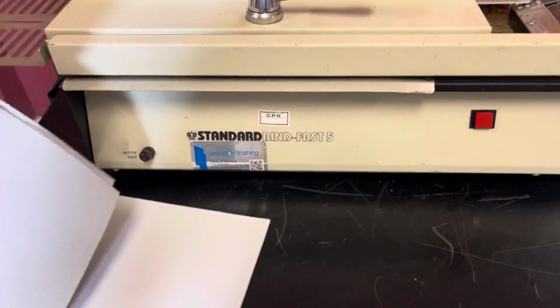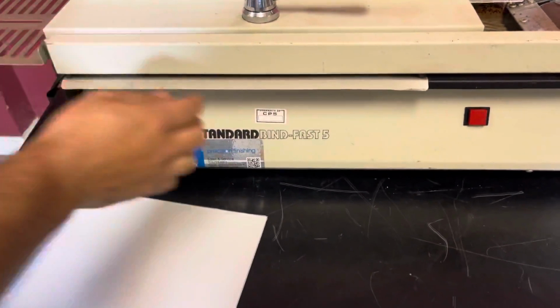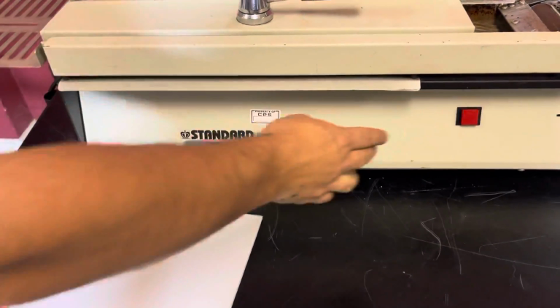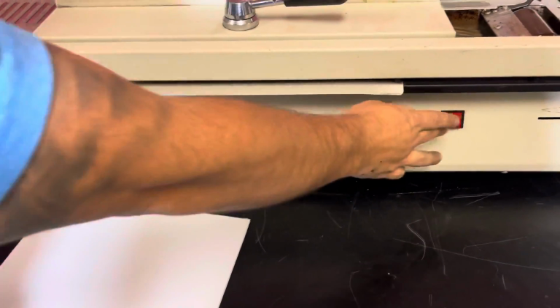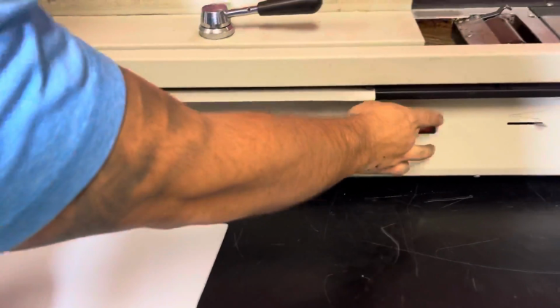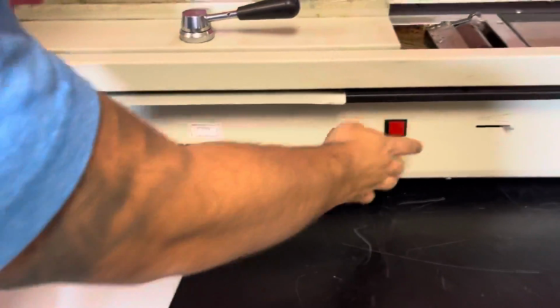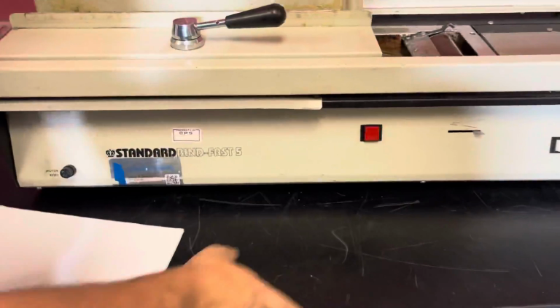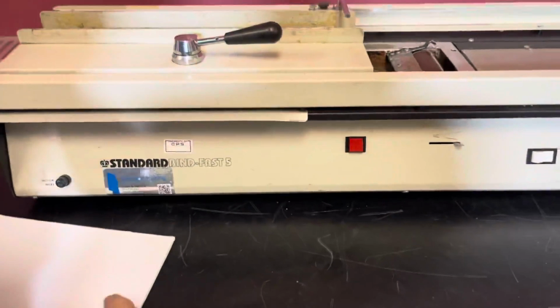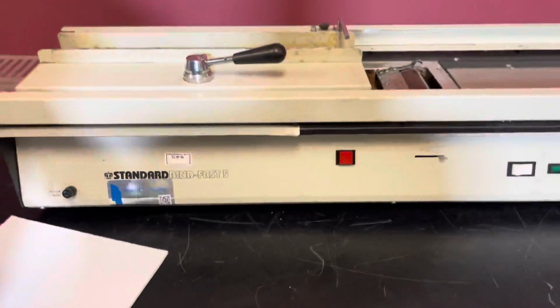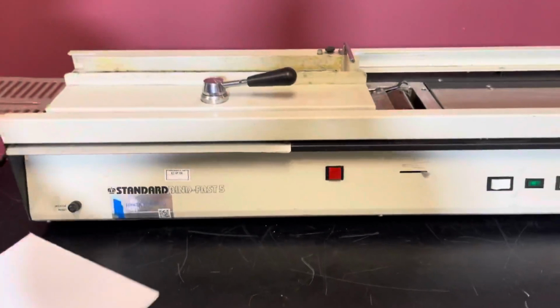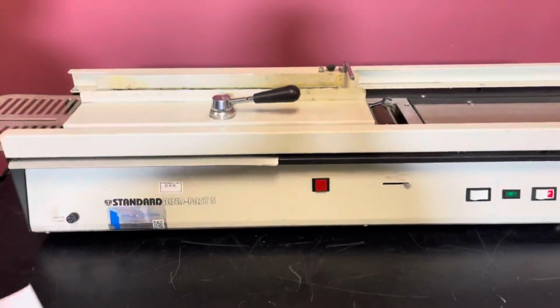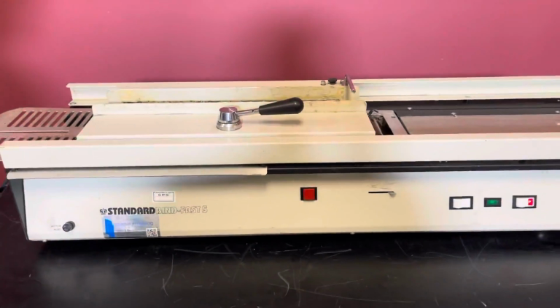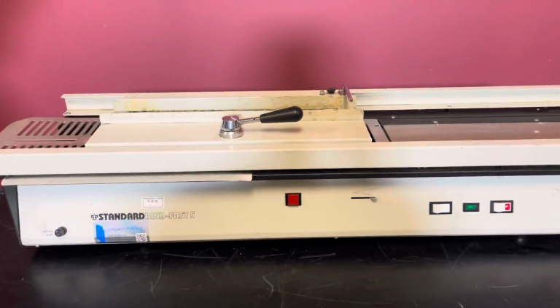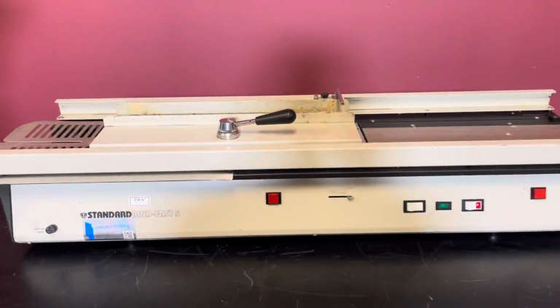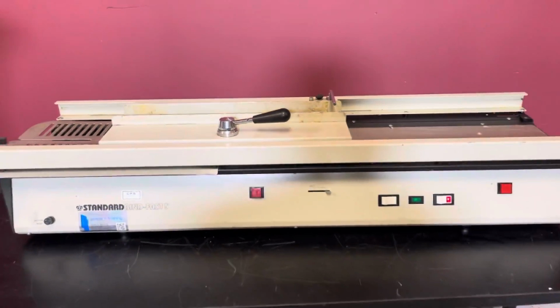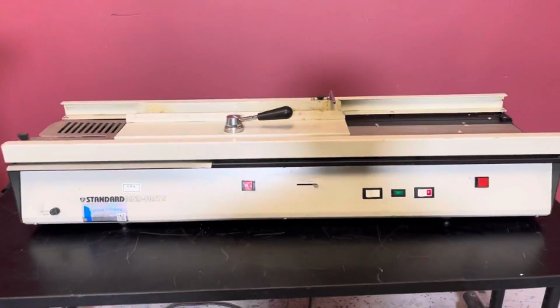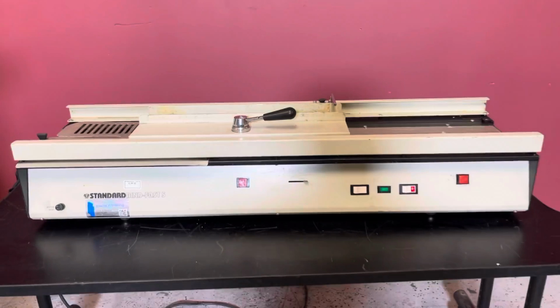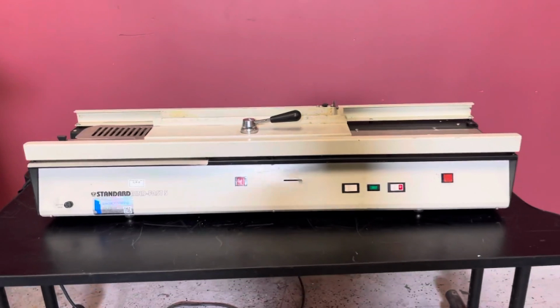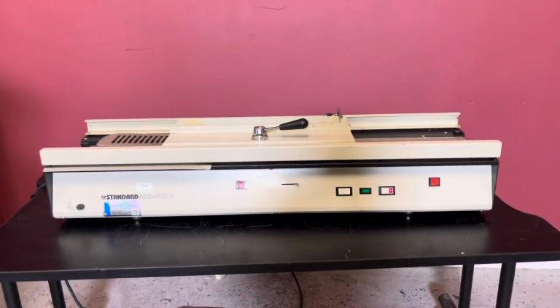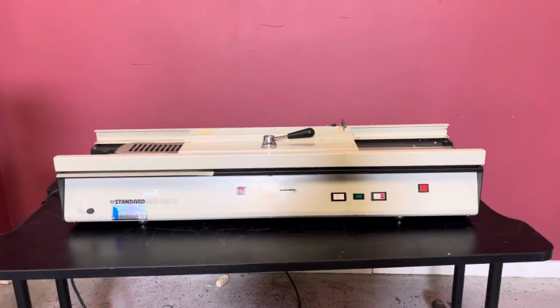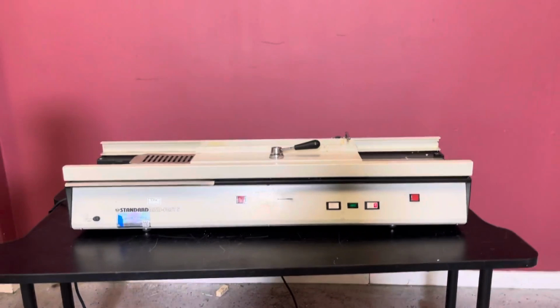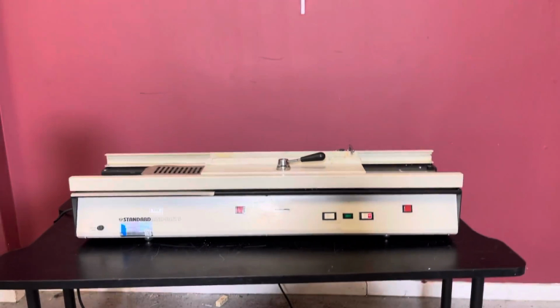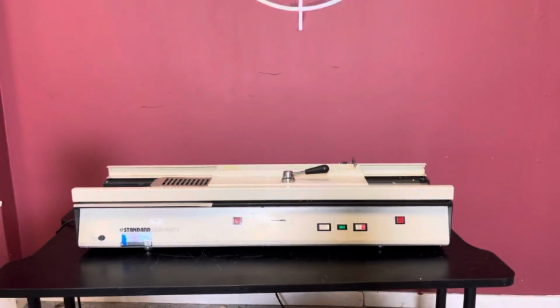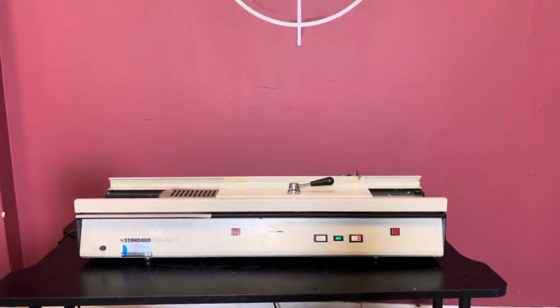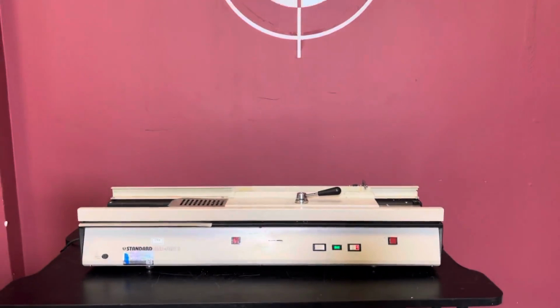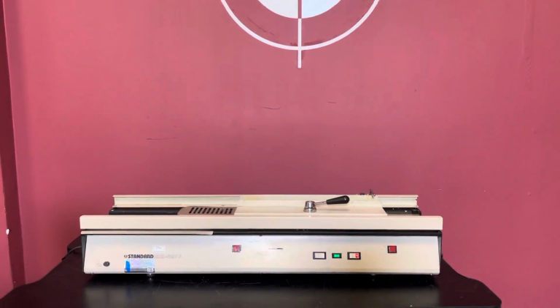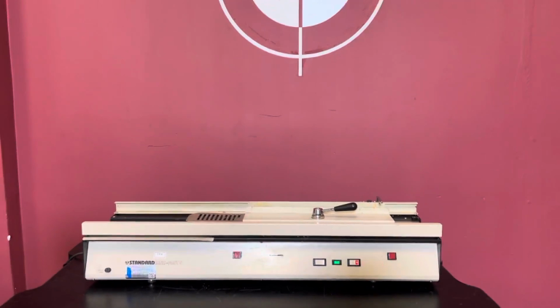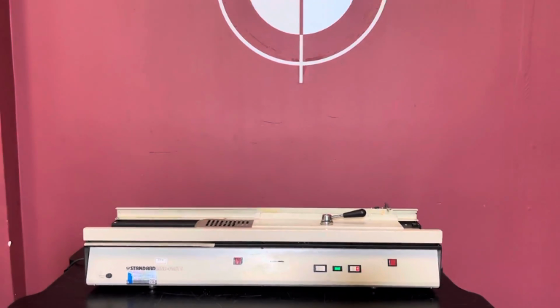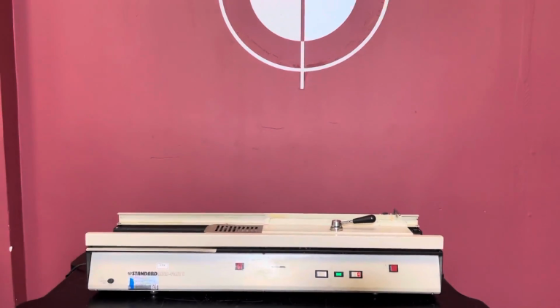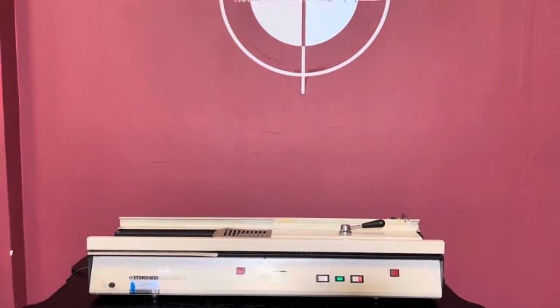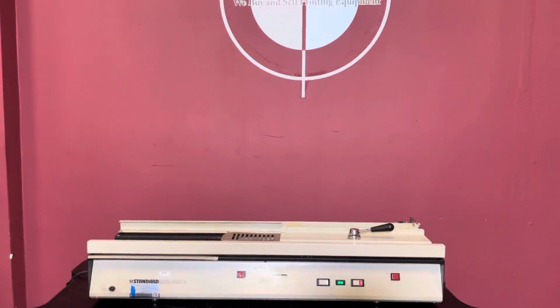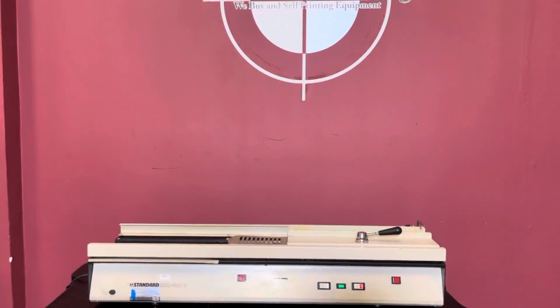Then you just return it back to its home position. So again, up for auction is a standard Binding Fast 5.